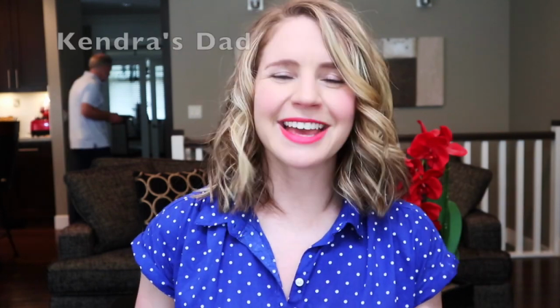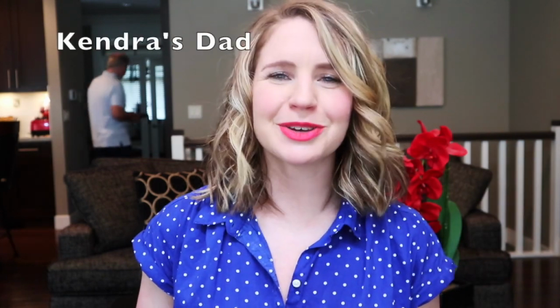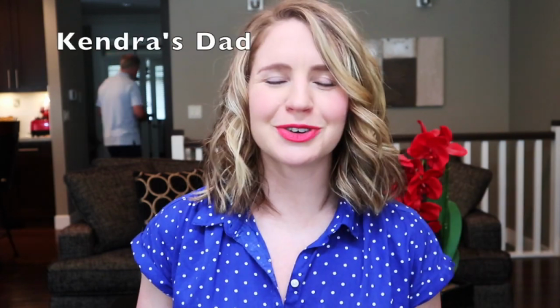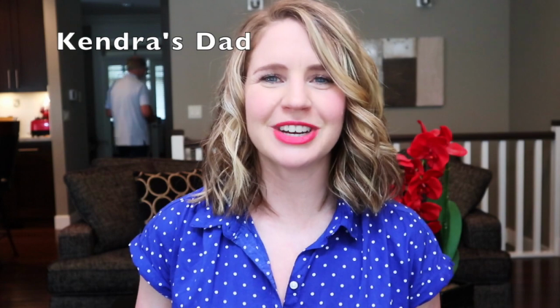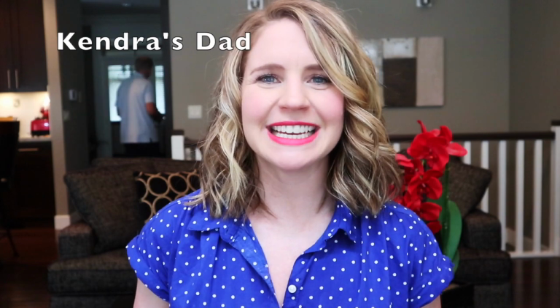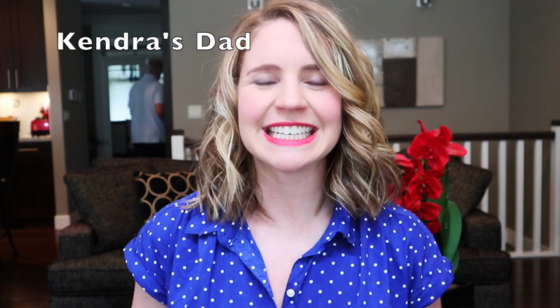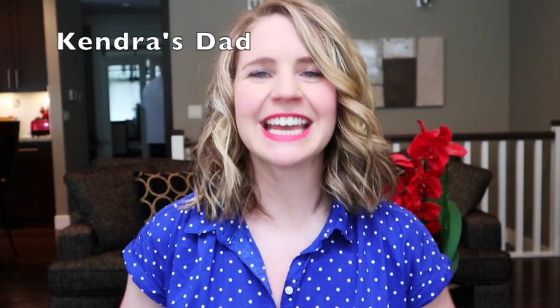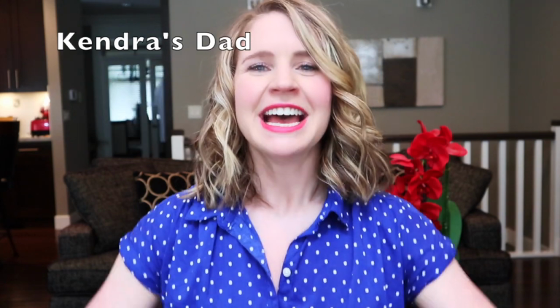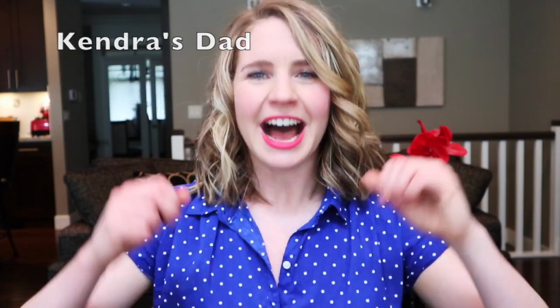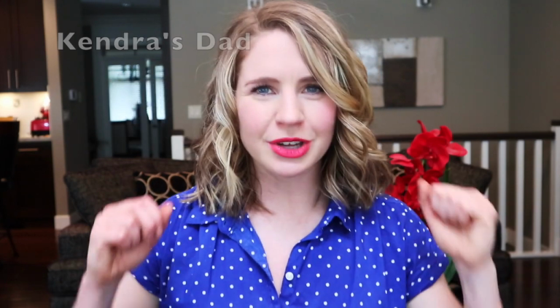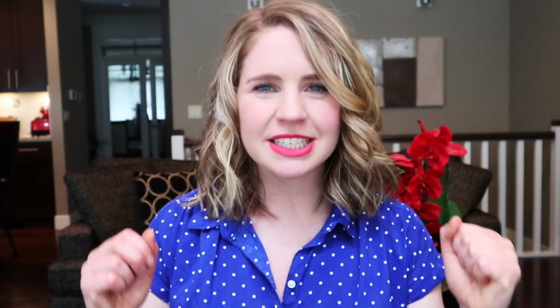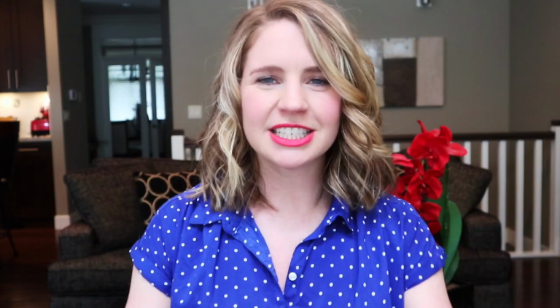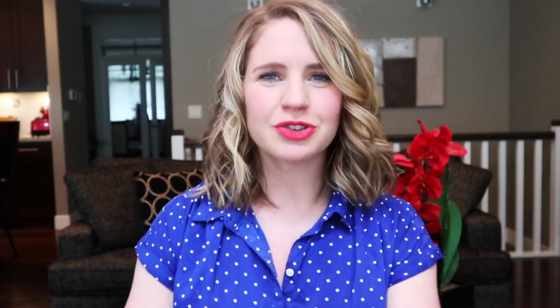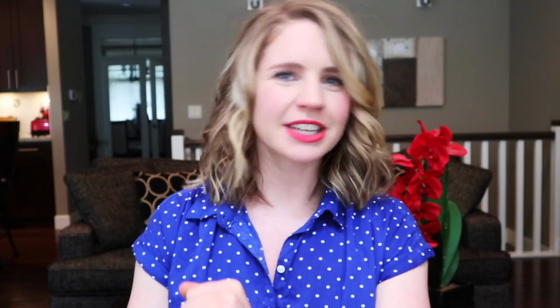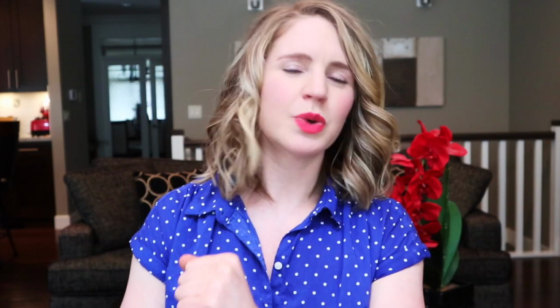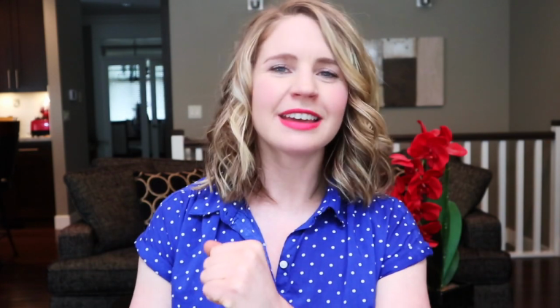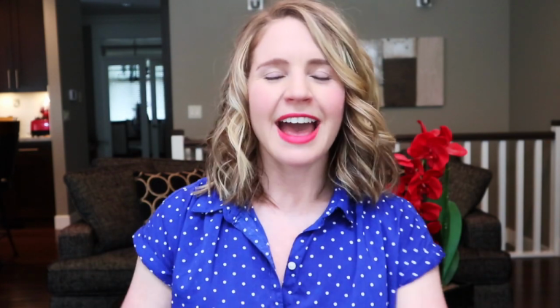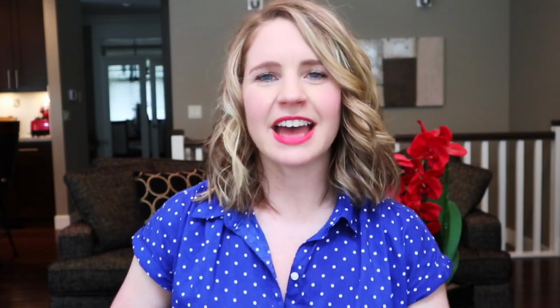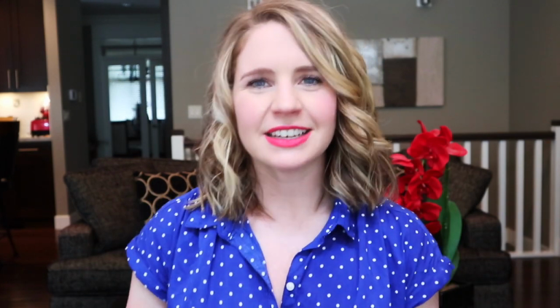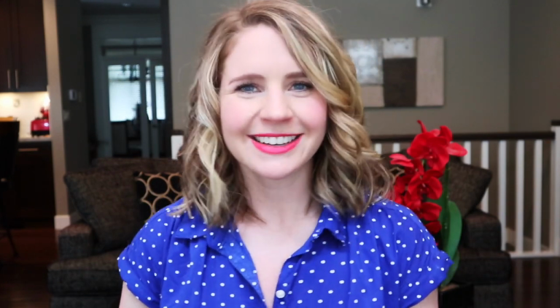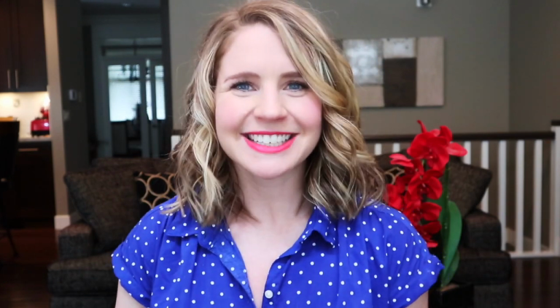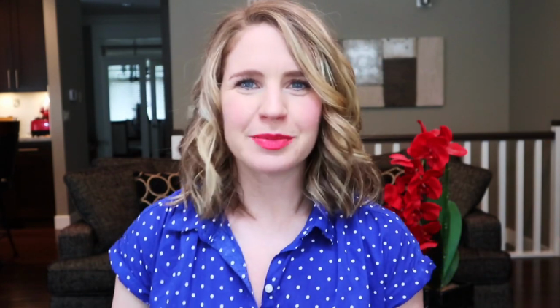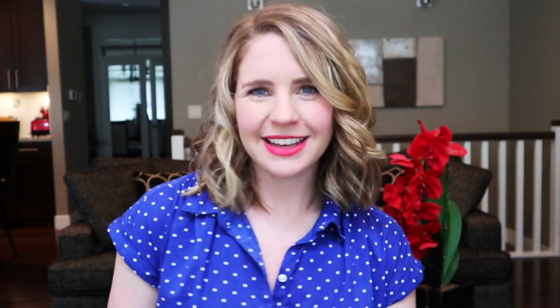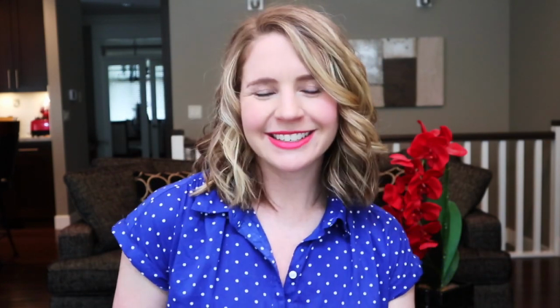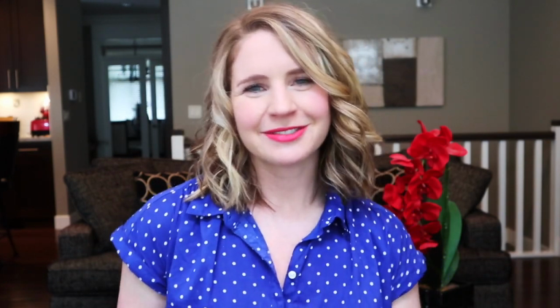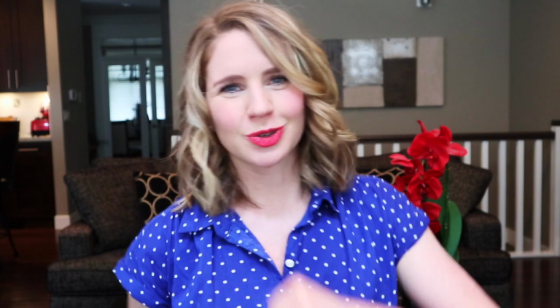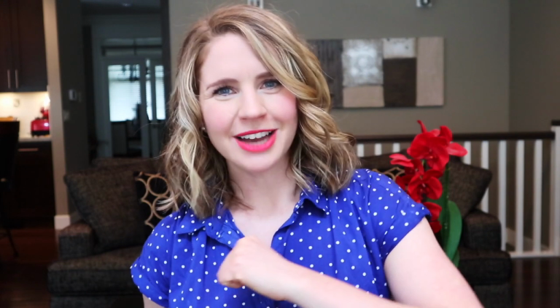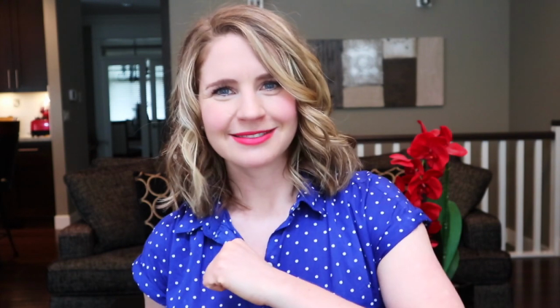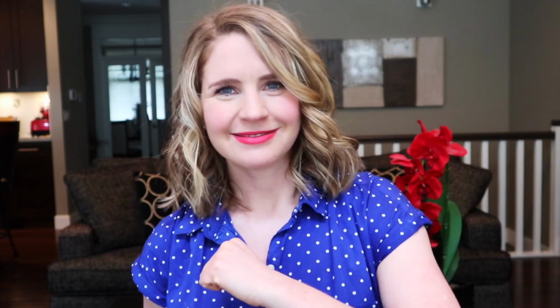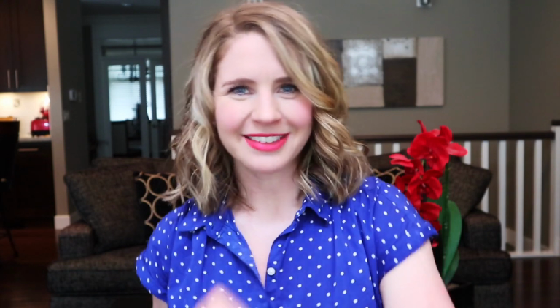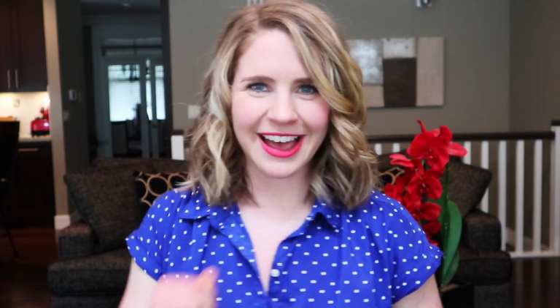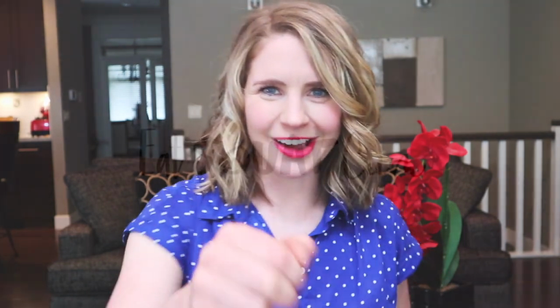Thank you so much for tuning in today. I will see you next week. And until next time — eat, squat, and cum.